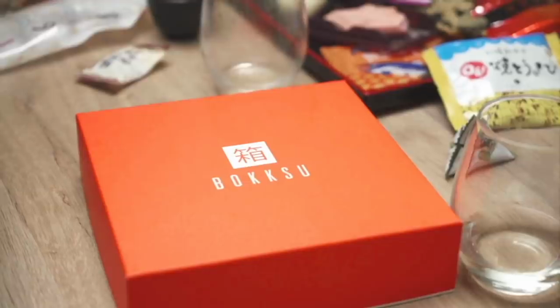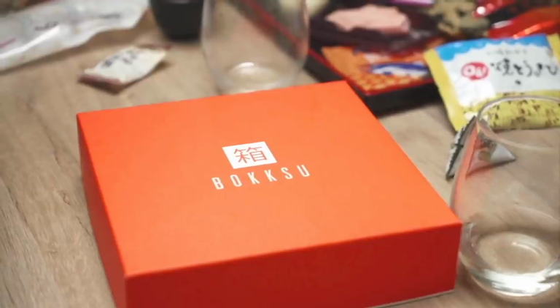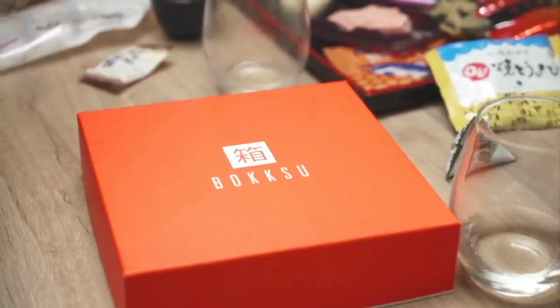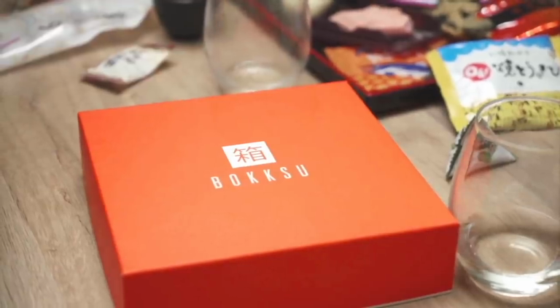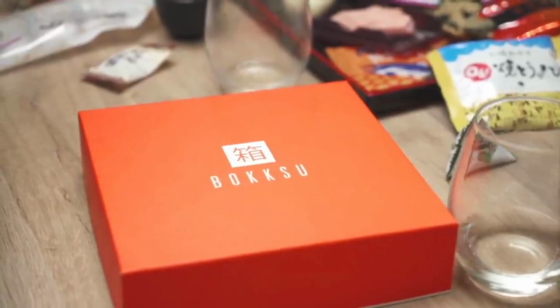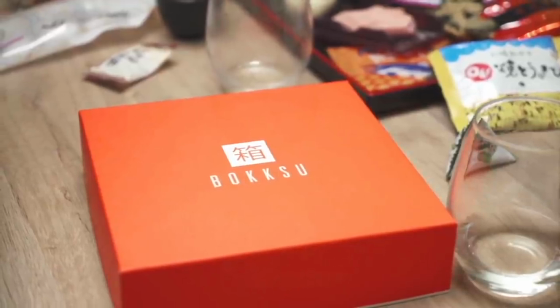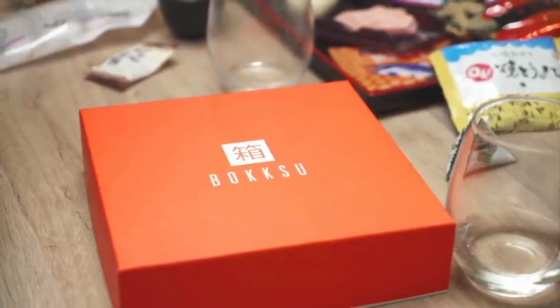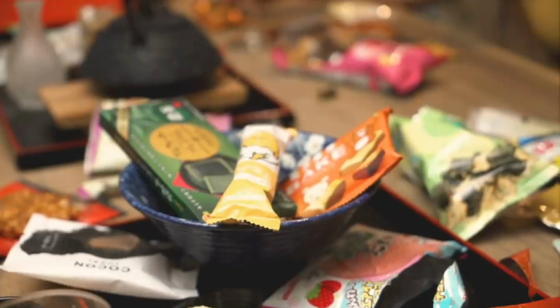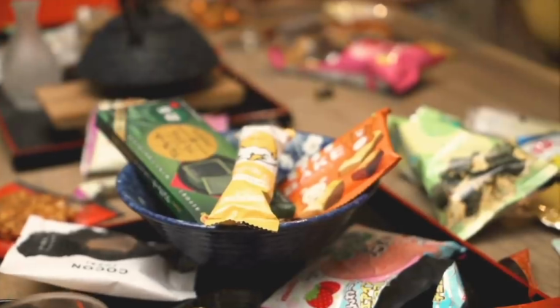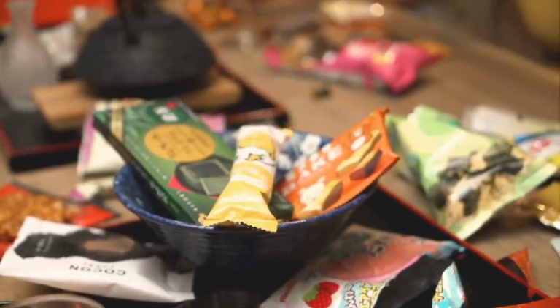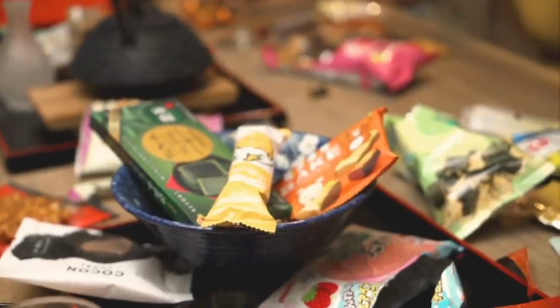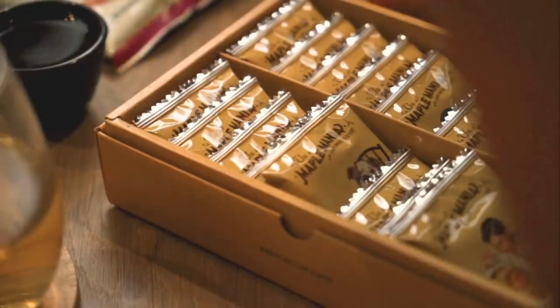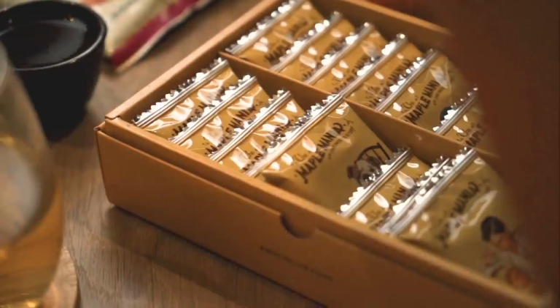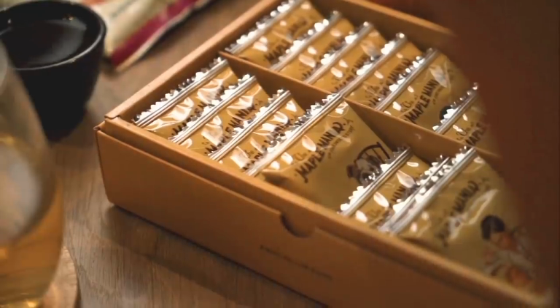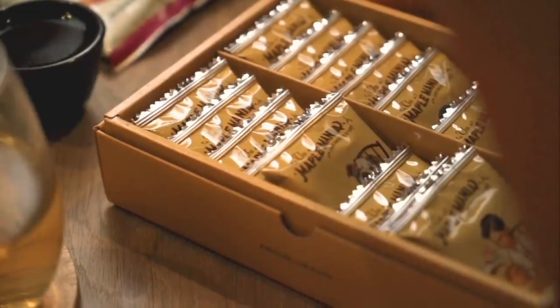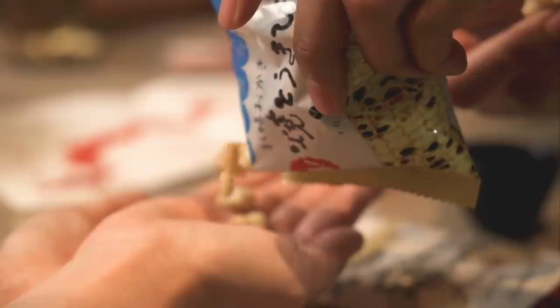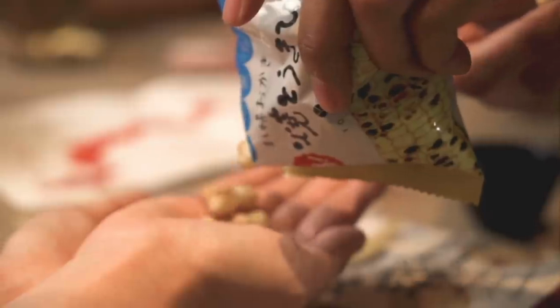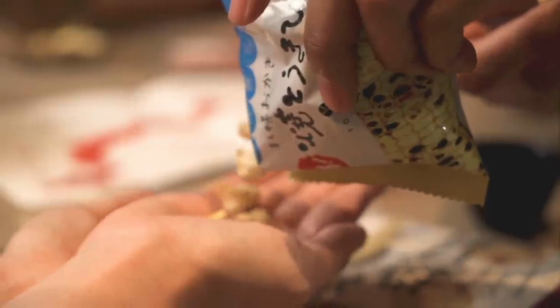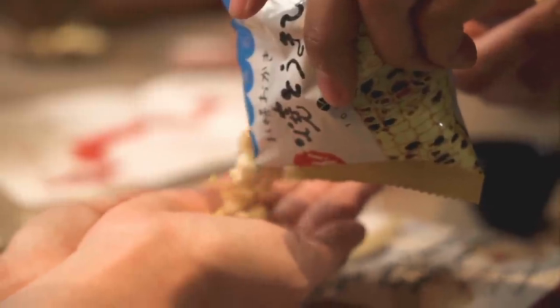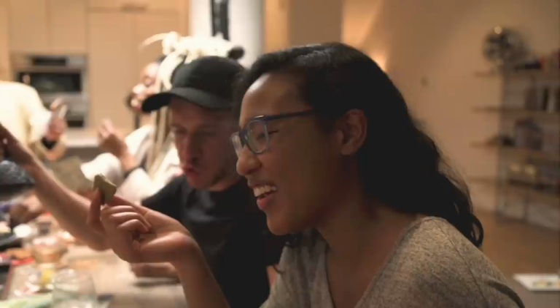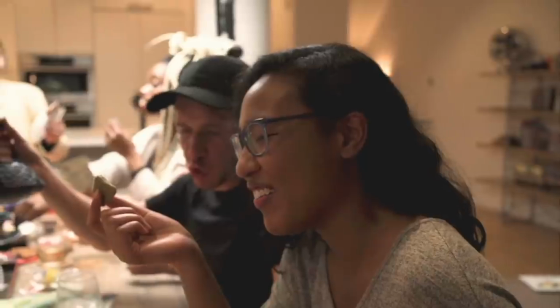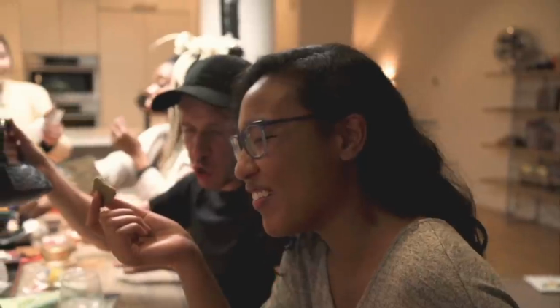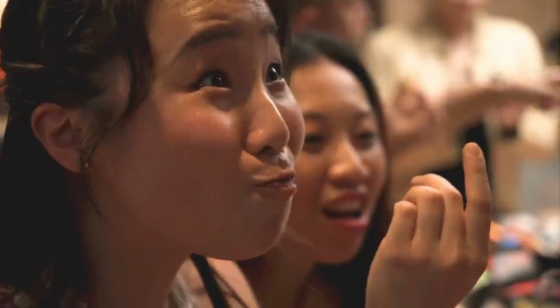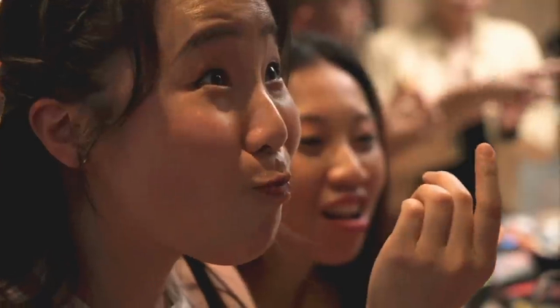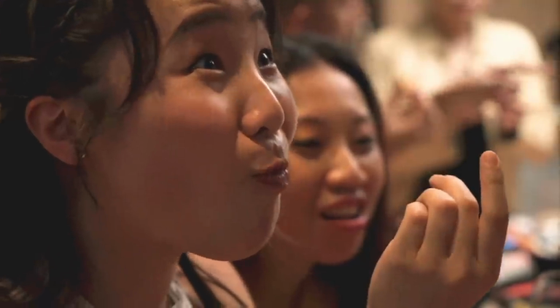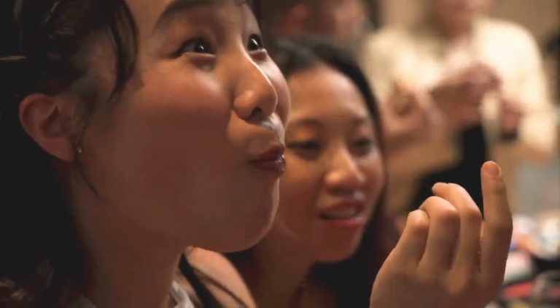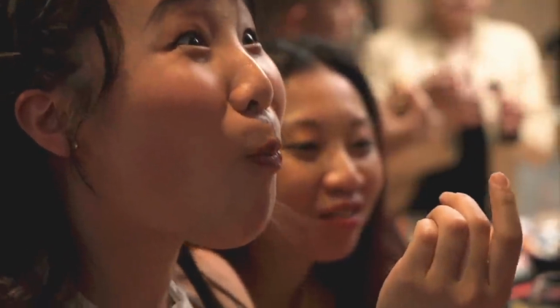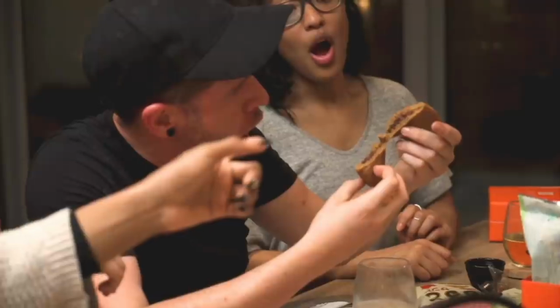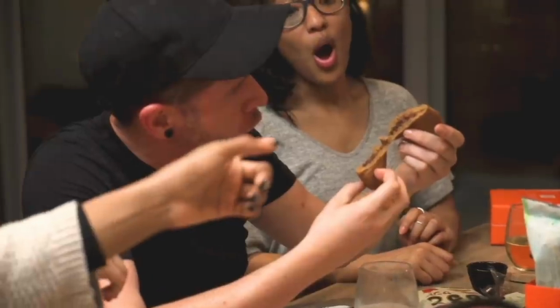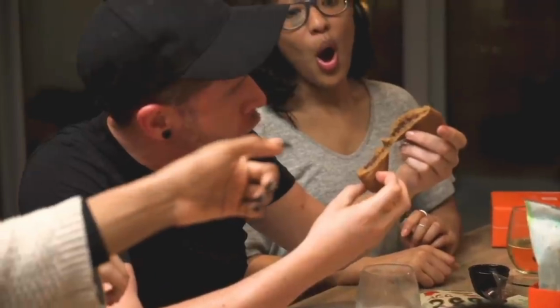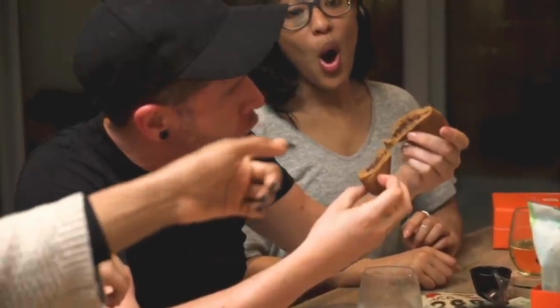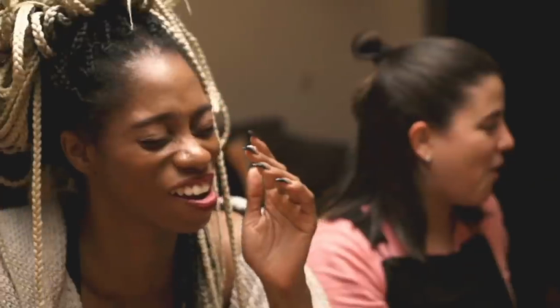Today's video is sponsored by Bokksu — Japanese snacks delivered from Japan straight to your door.